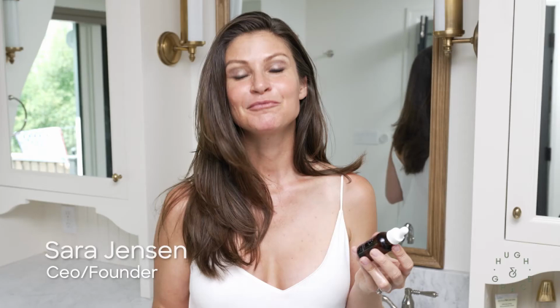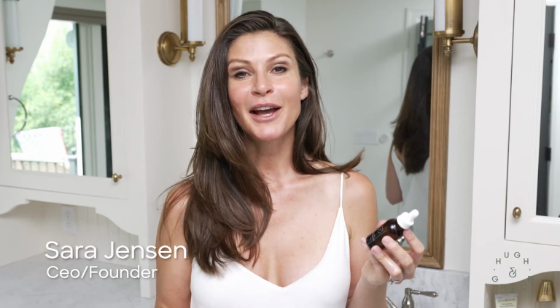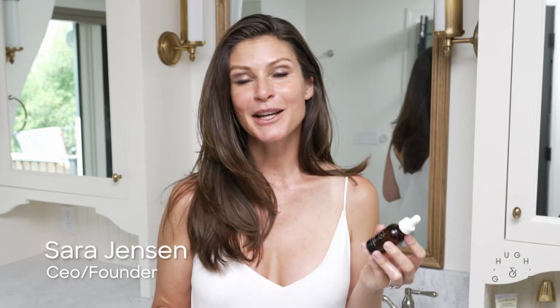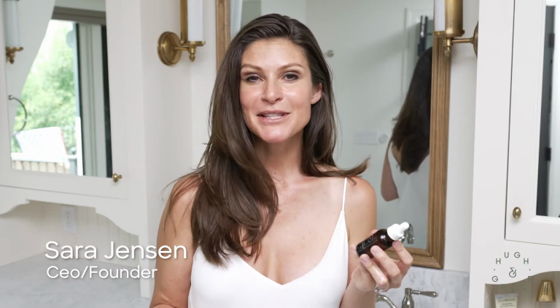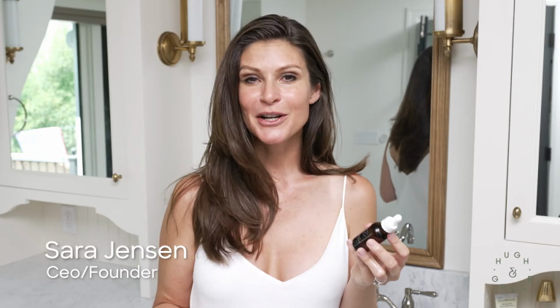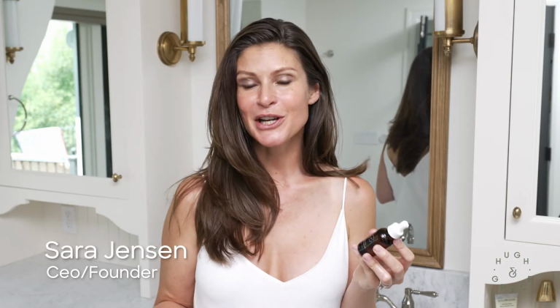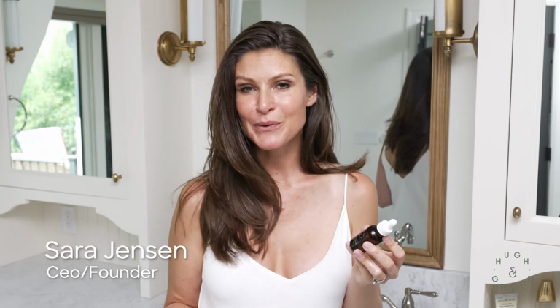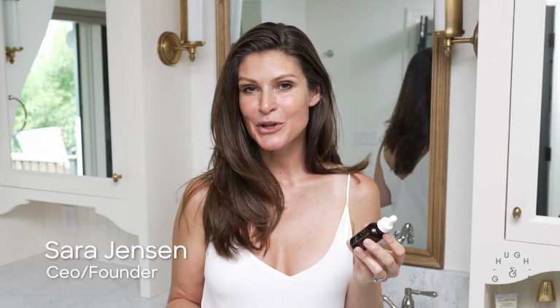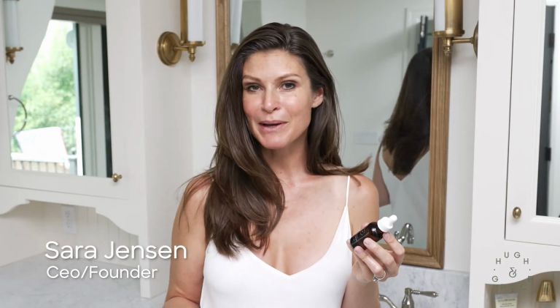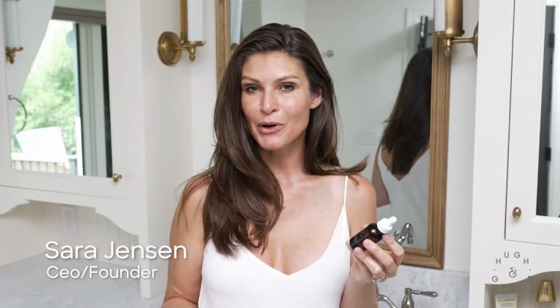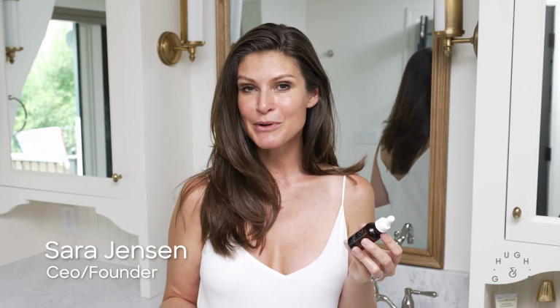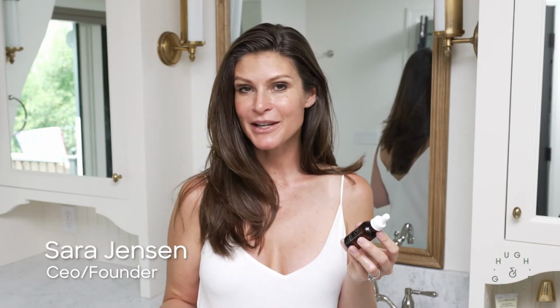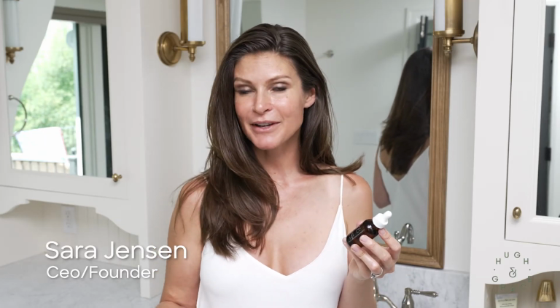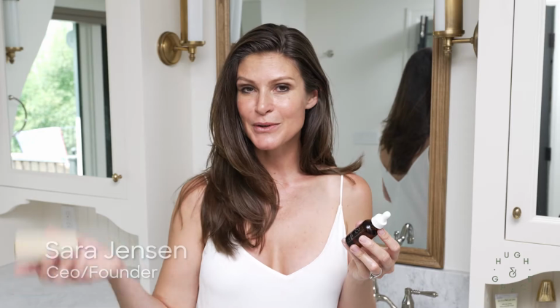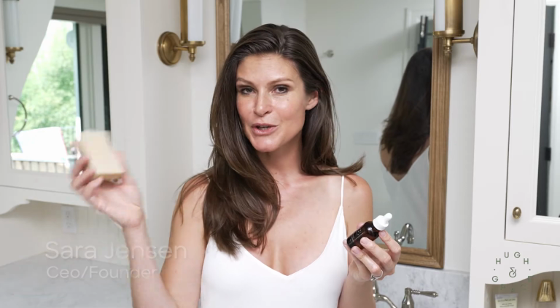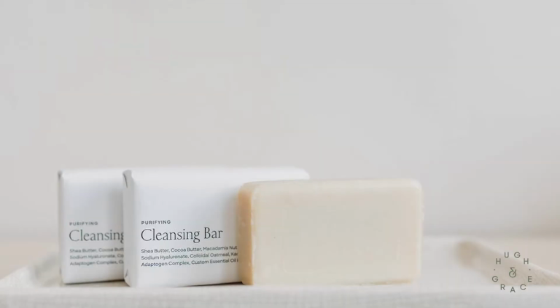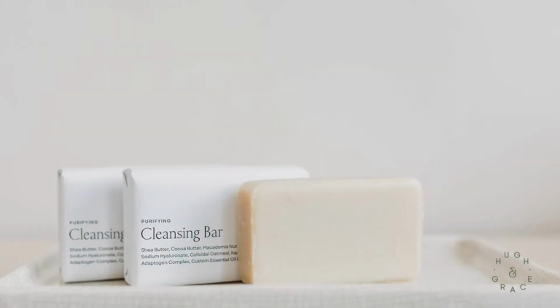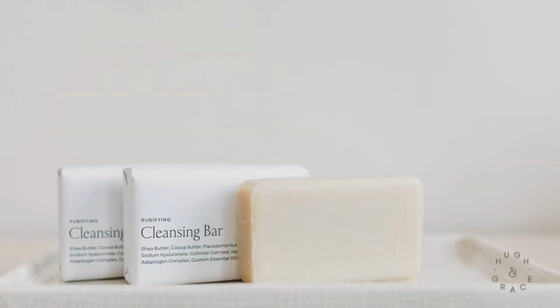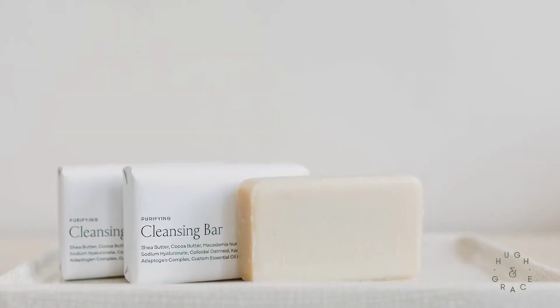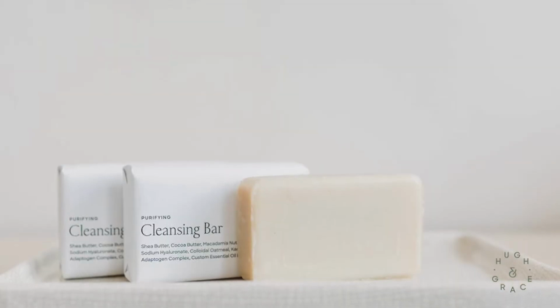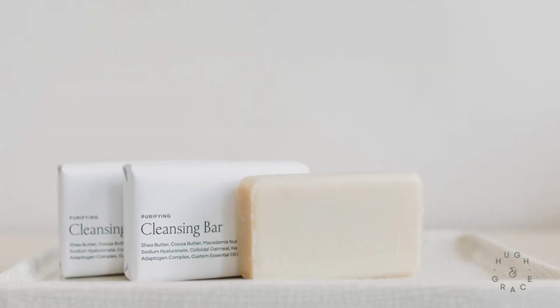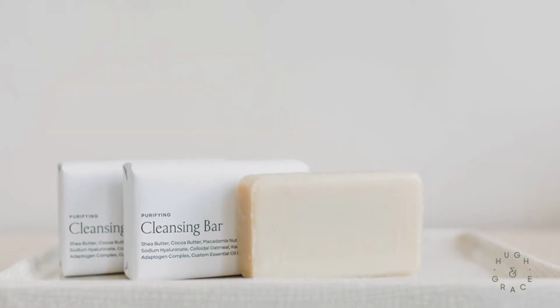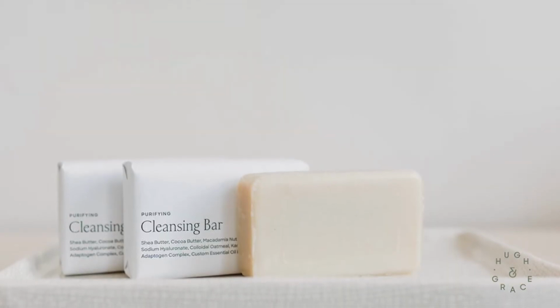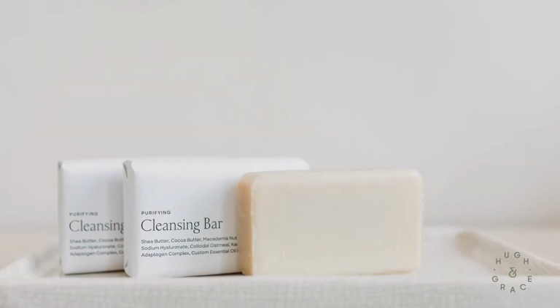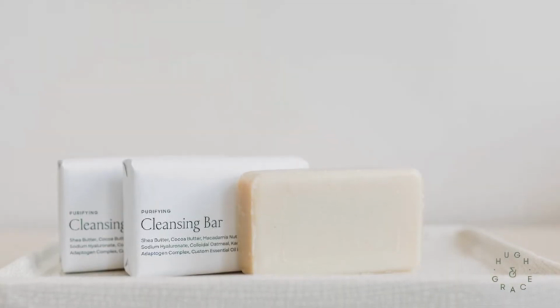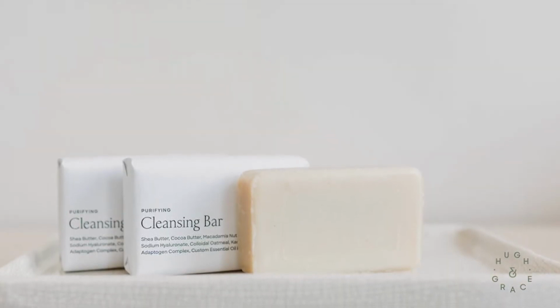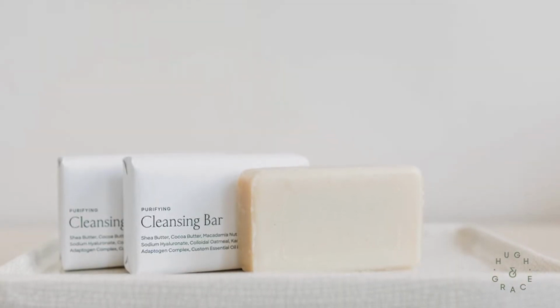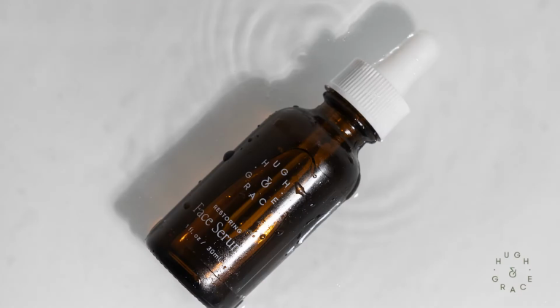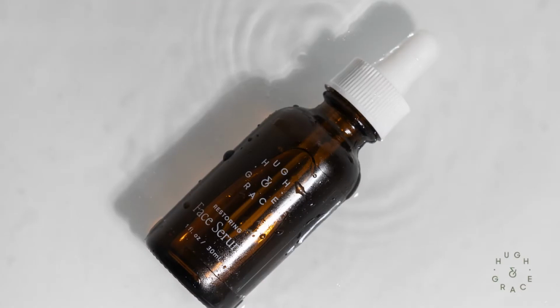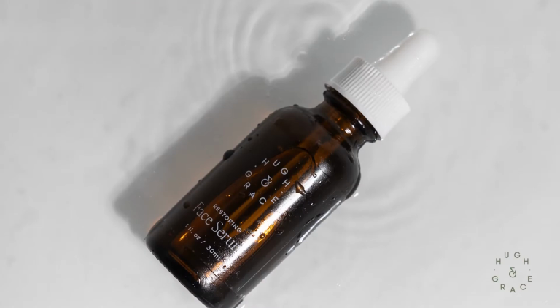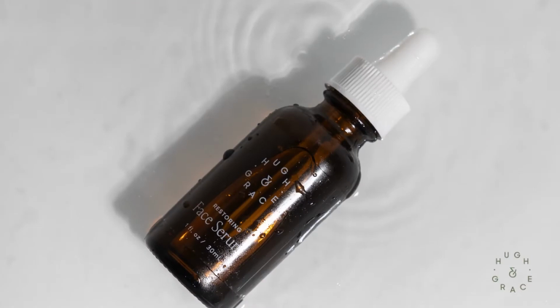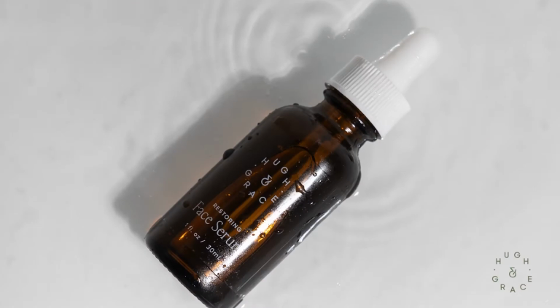Hi, I'm Sarah sharing with you my morning routine. I use Hue & Grace's Purifying Cleansing Bar and Hue & Grace's Restoring Face Serum.